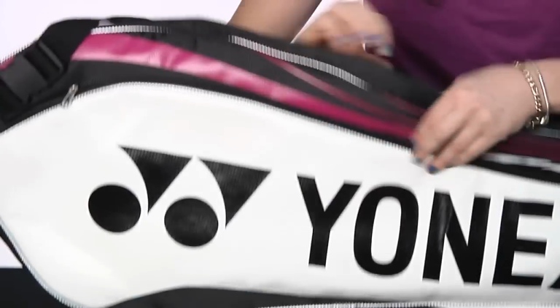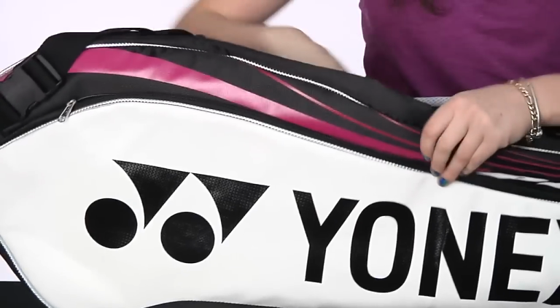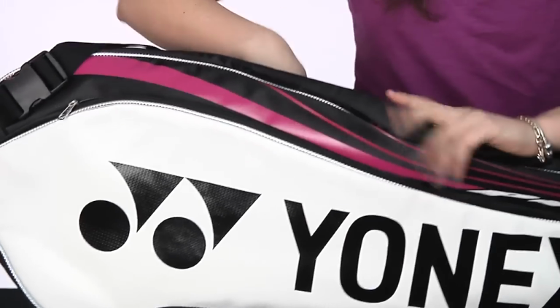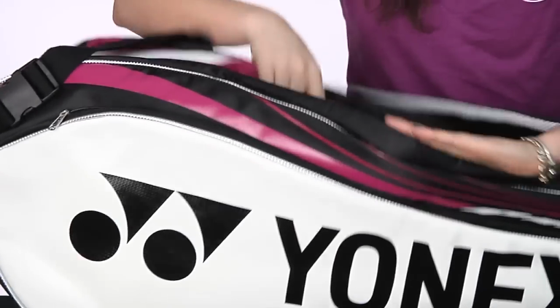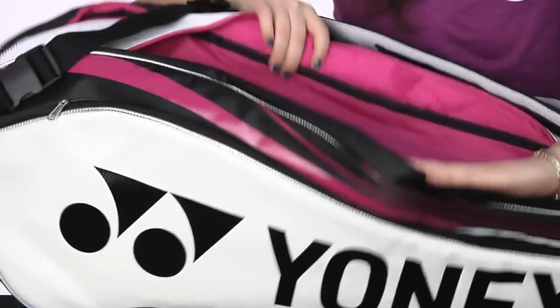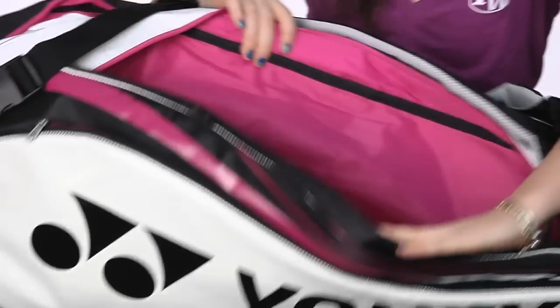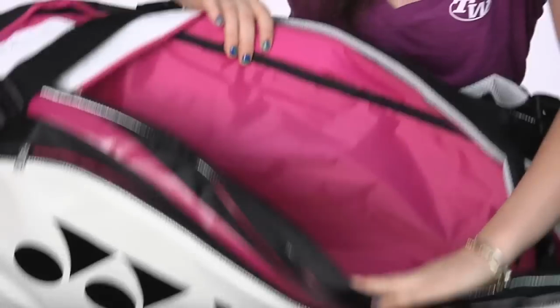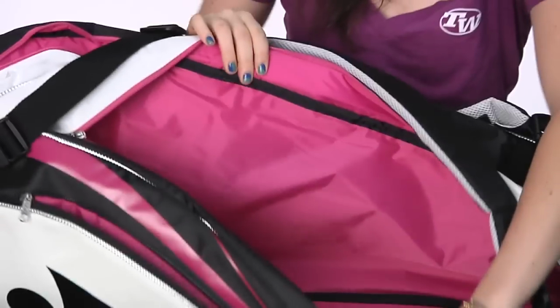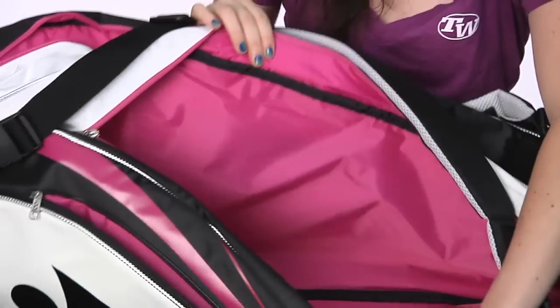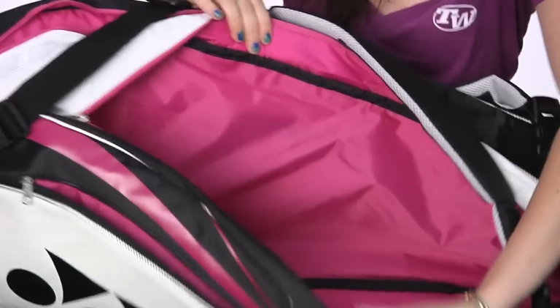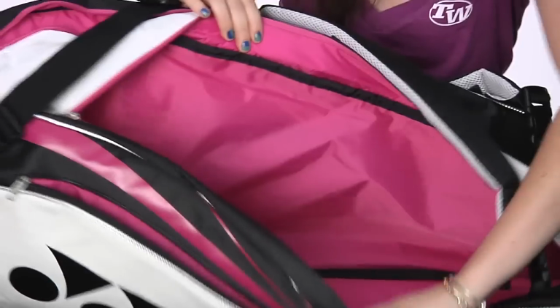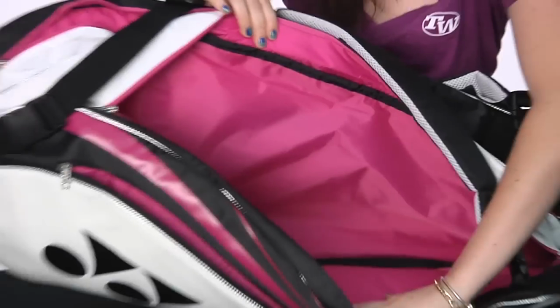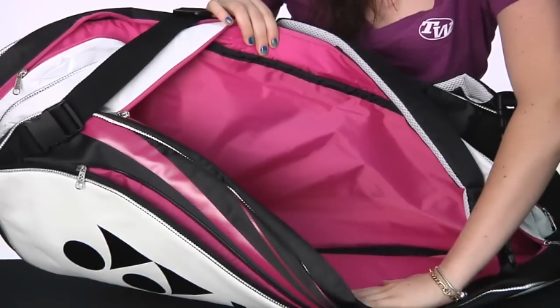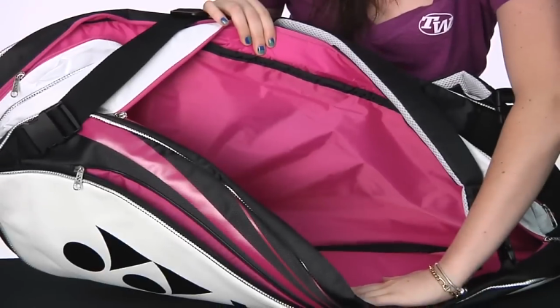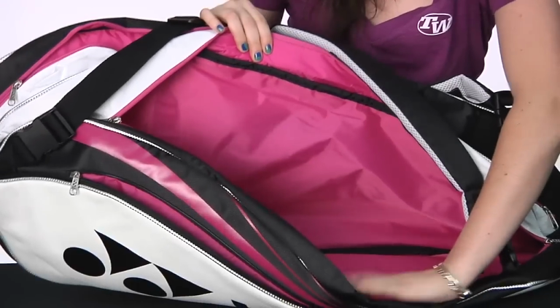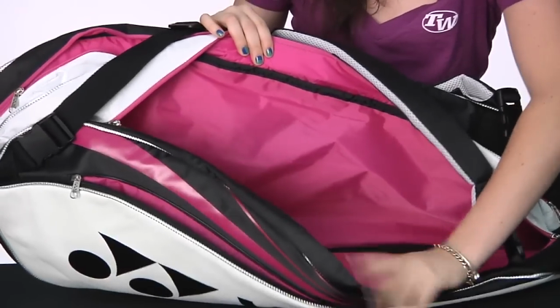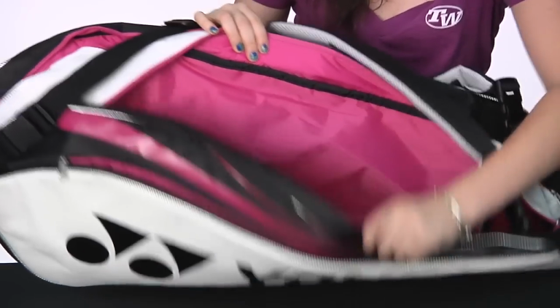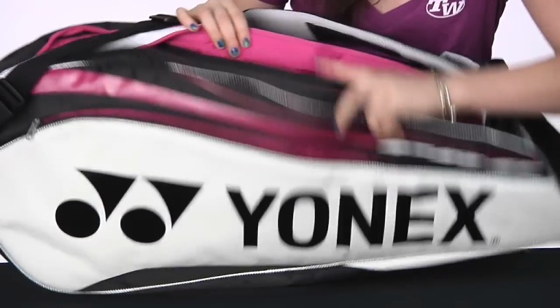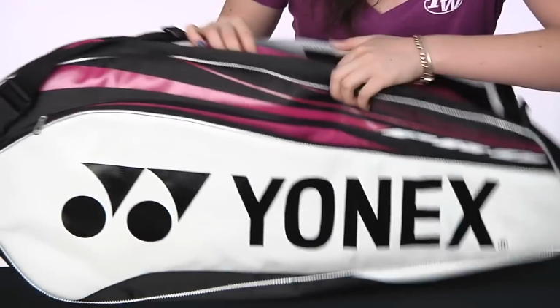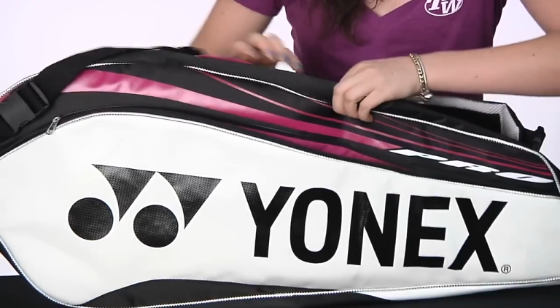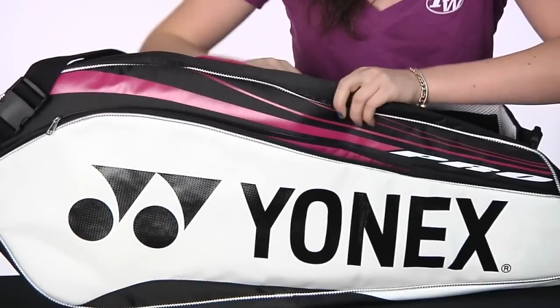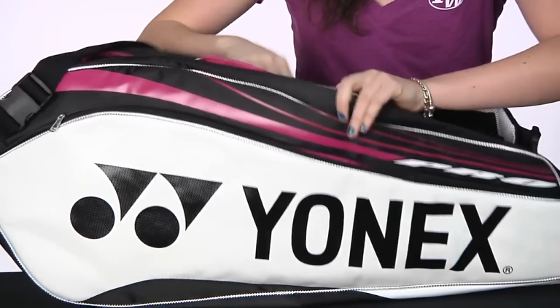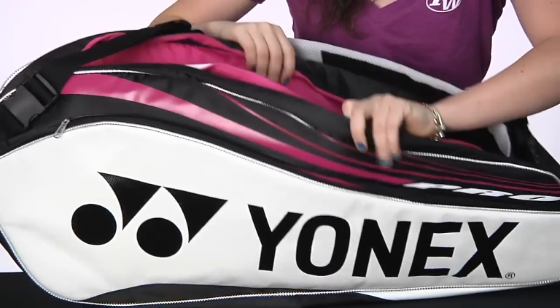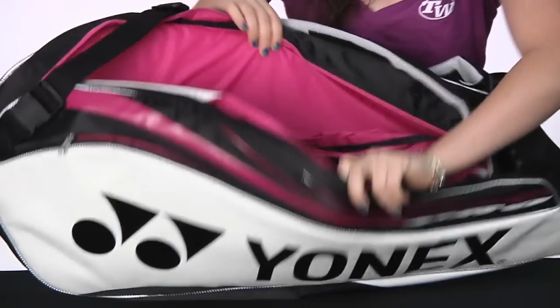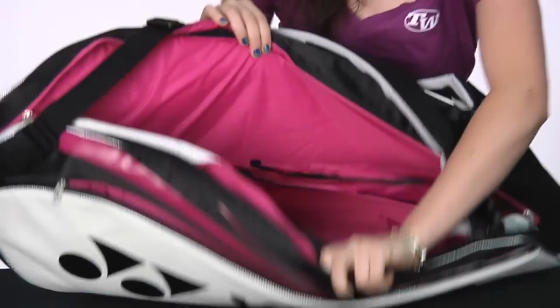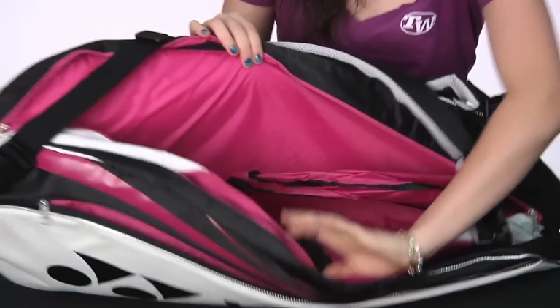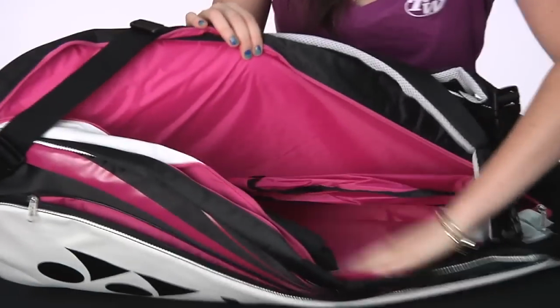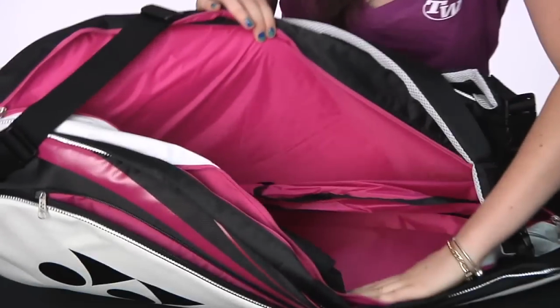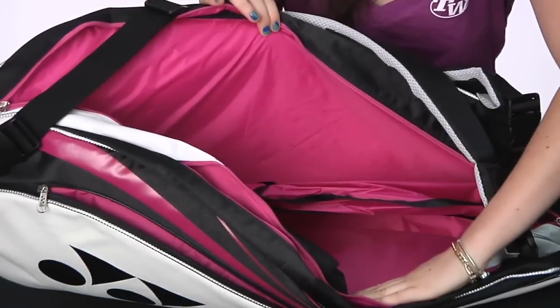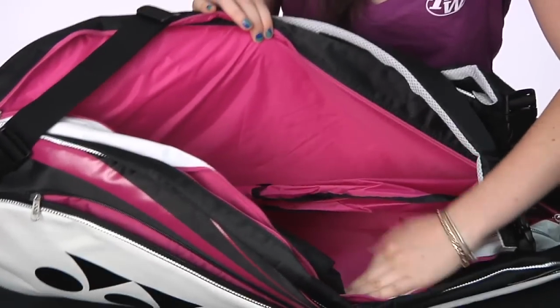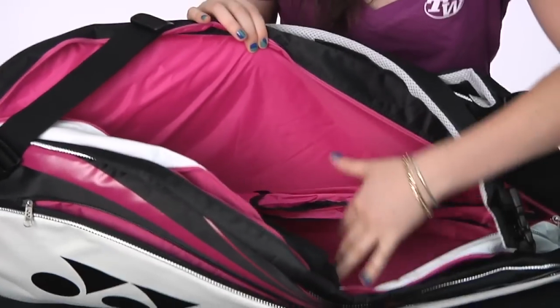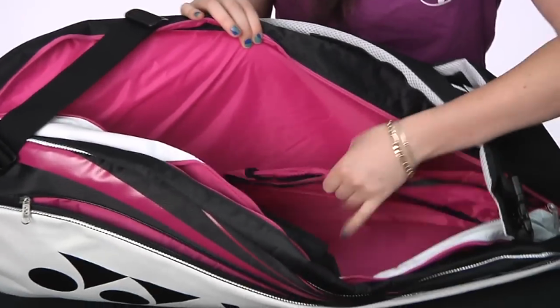There are two main compartments. The first one has plenty of room as you can see, and the second one, again, plenty of space.